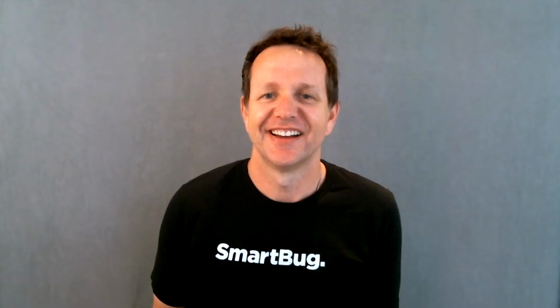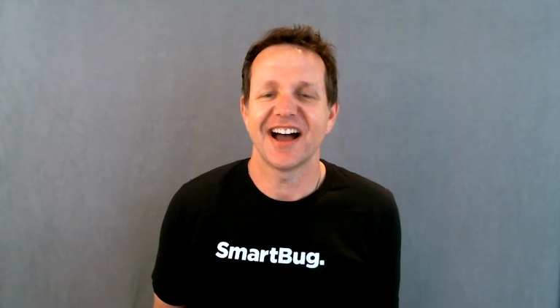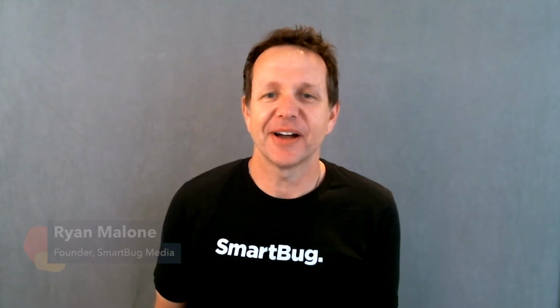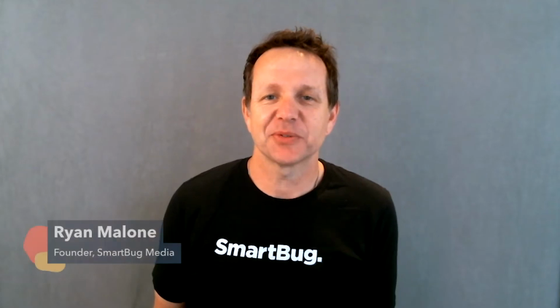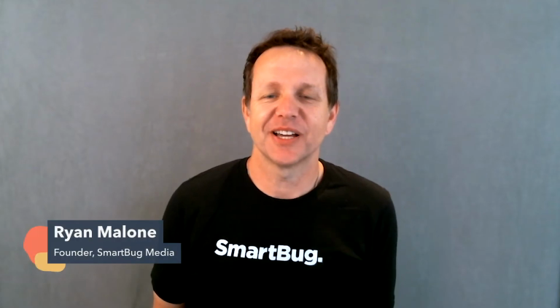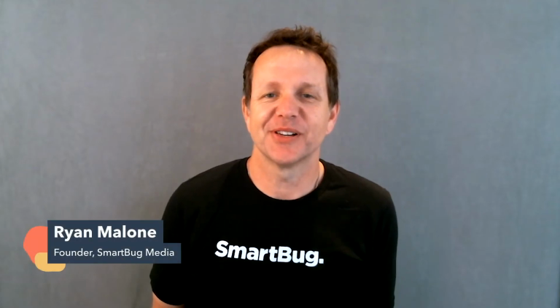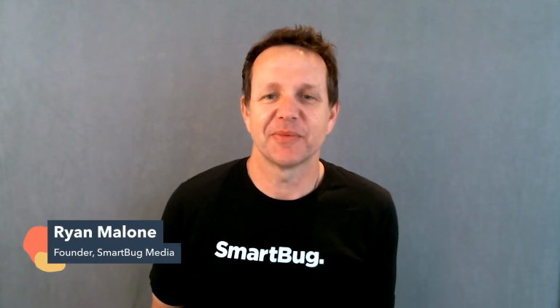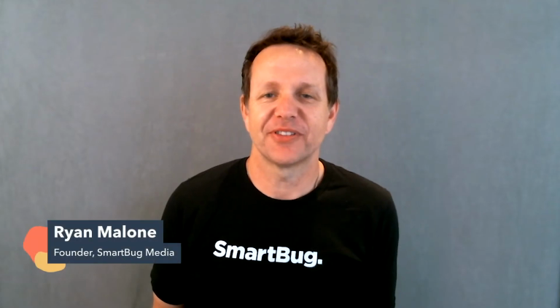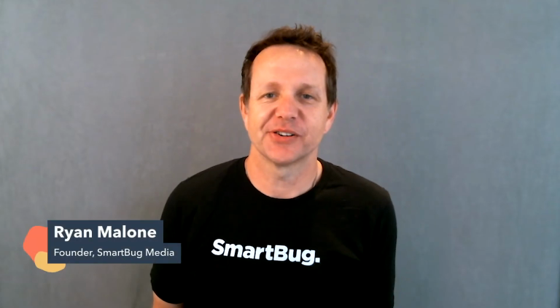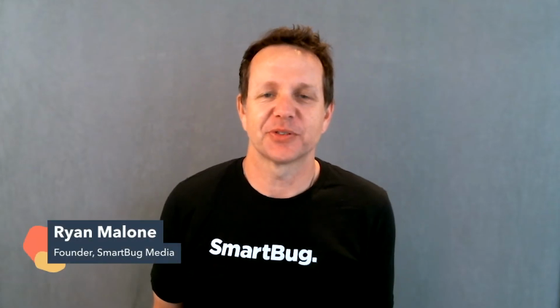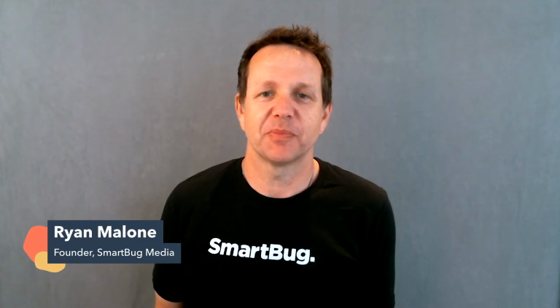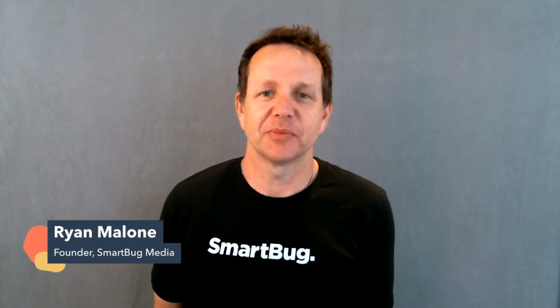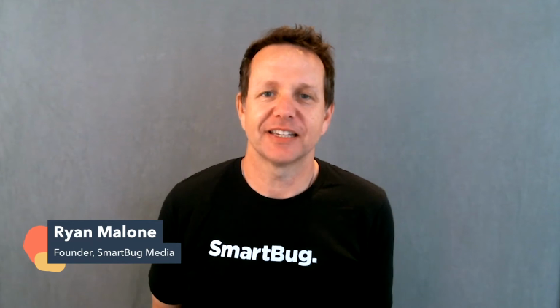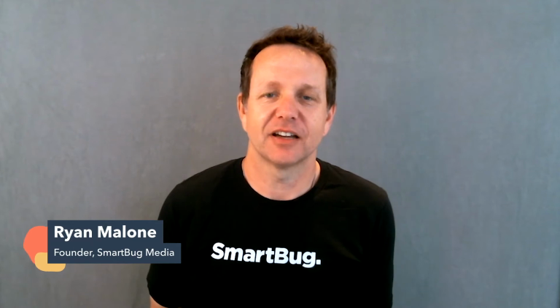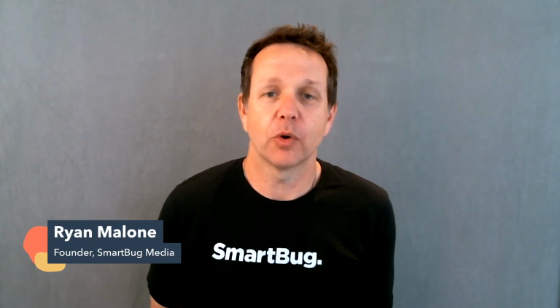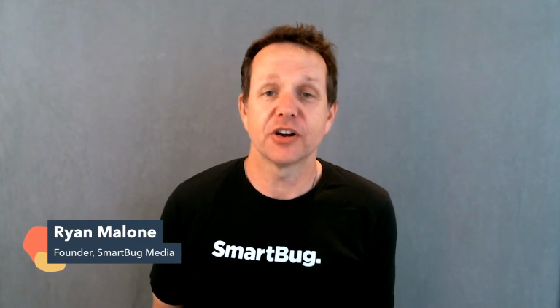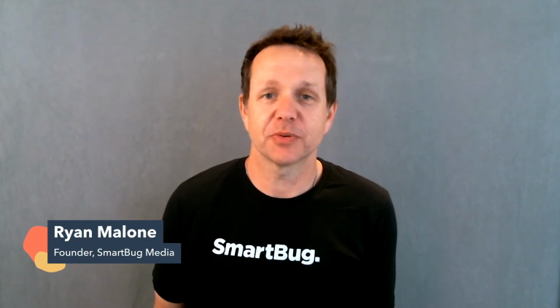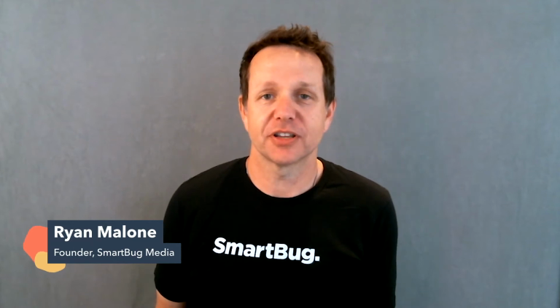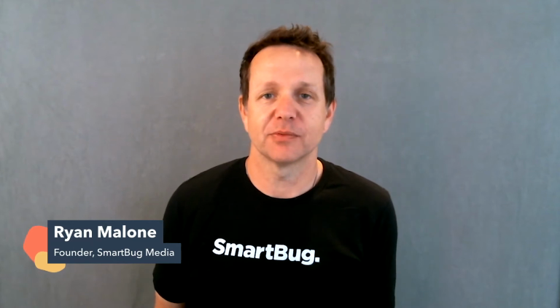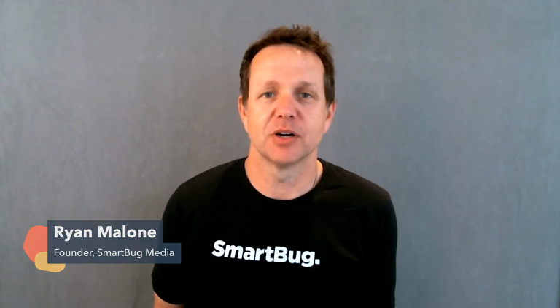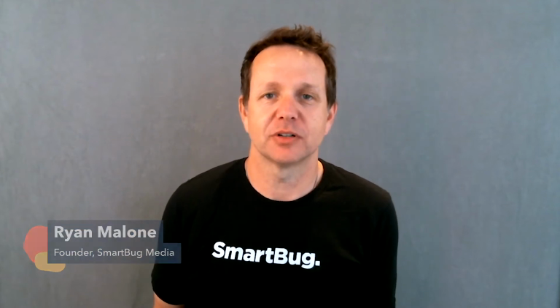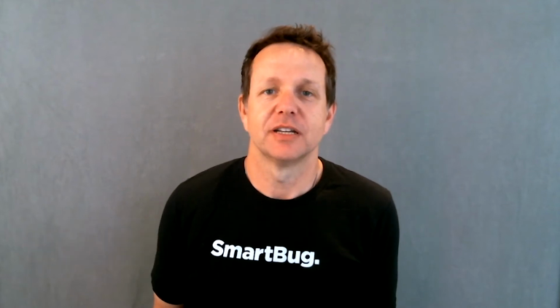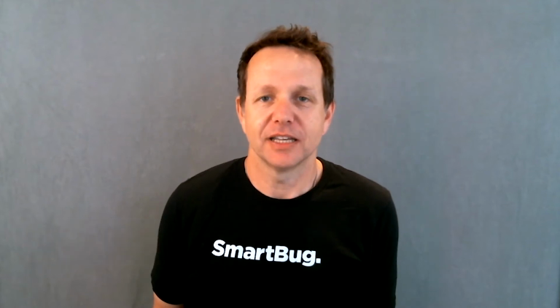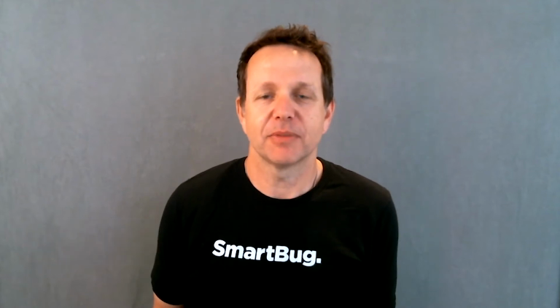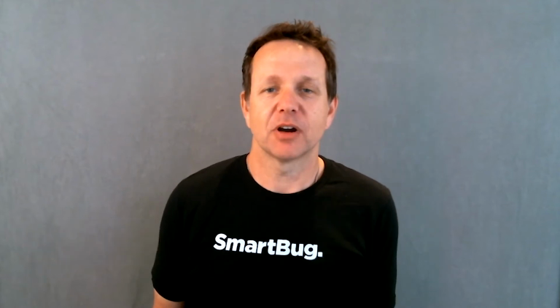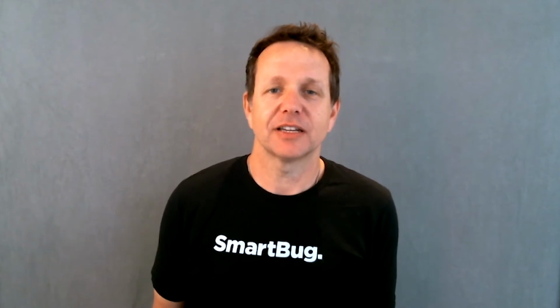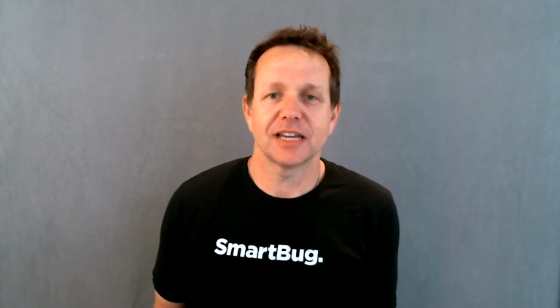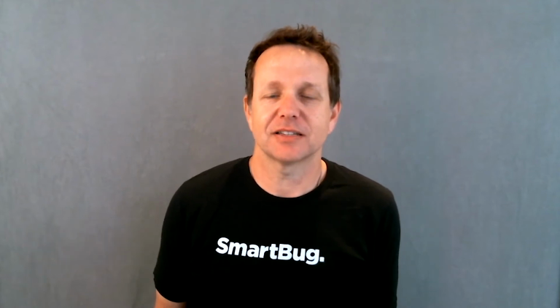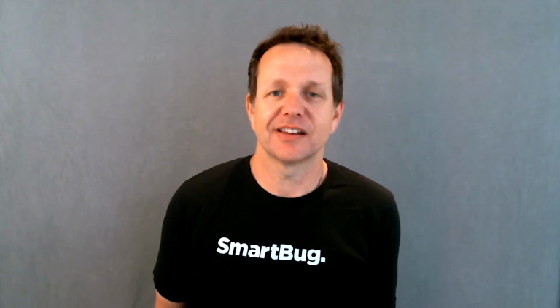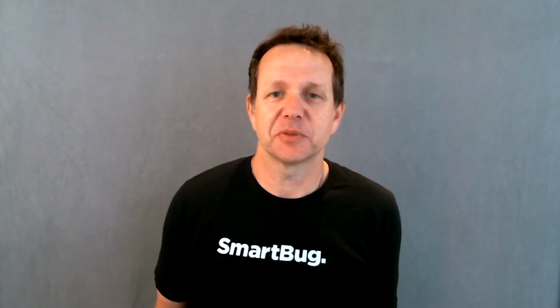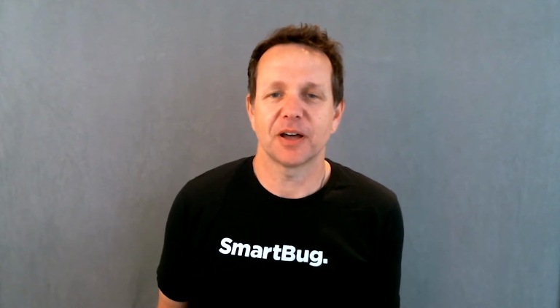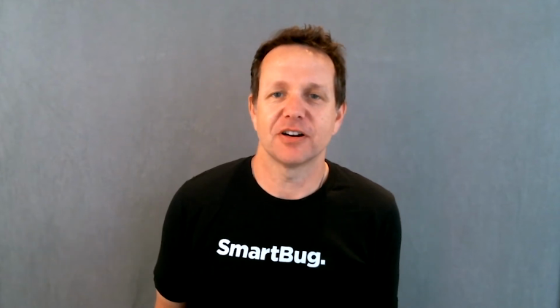Hi, my name is Ryan Malone. I'm the founder of SmartBug Media, a 100% remote inbound marketing agency and HubSpot partner.